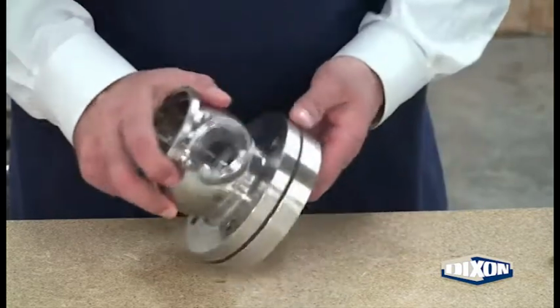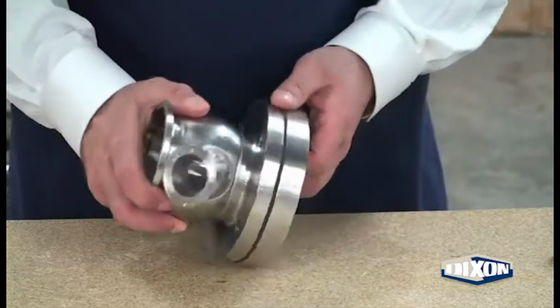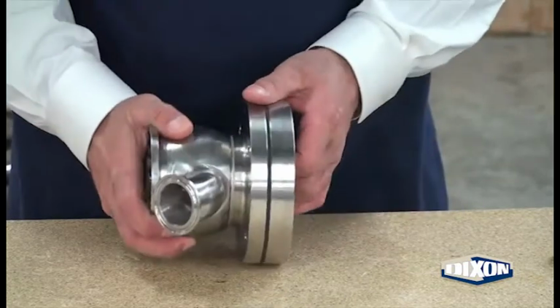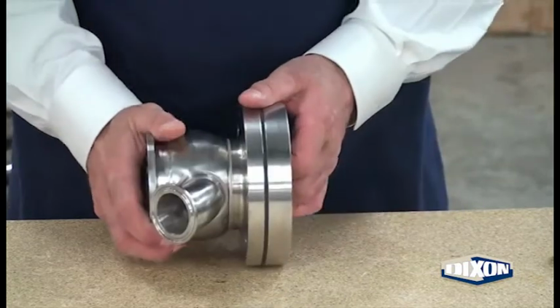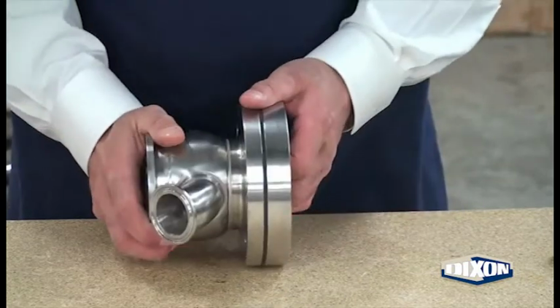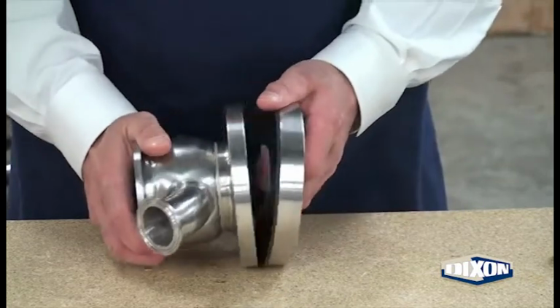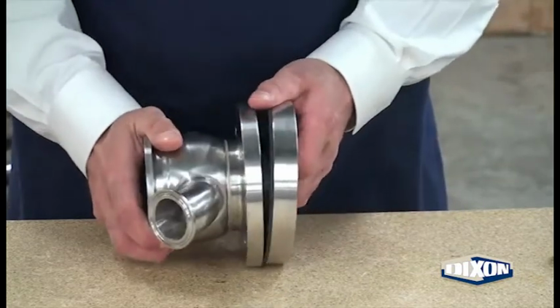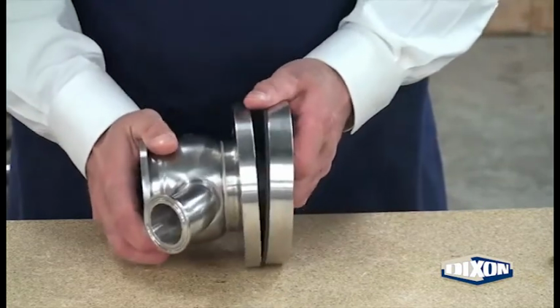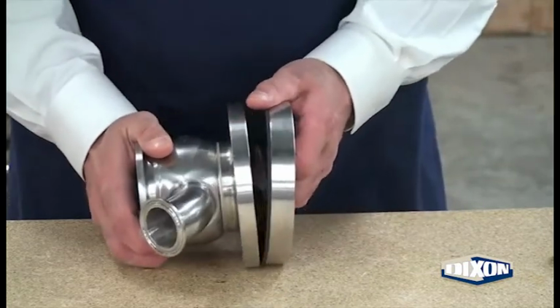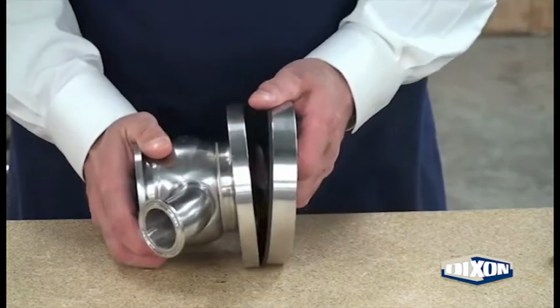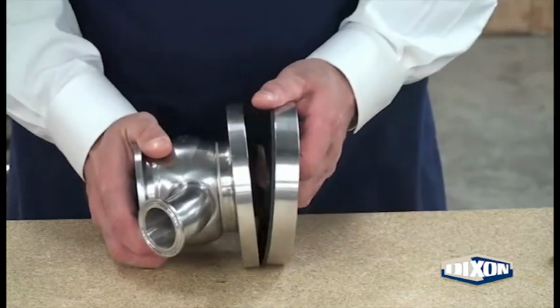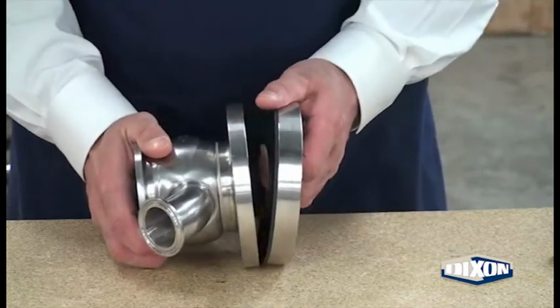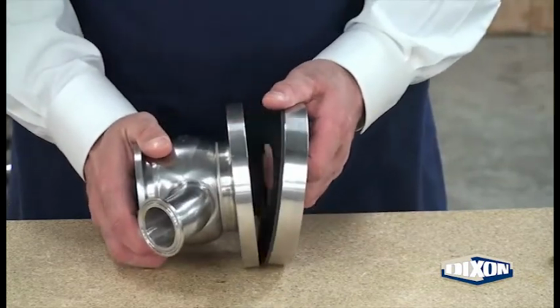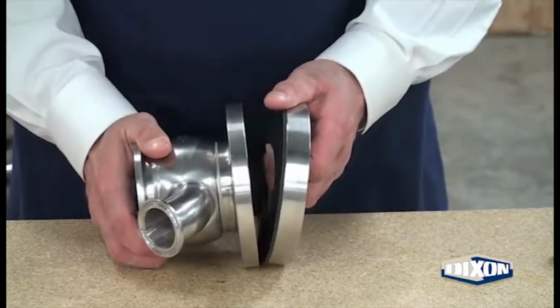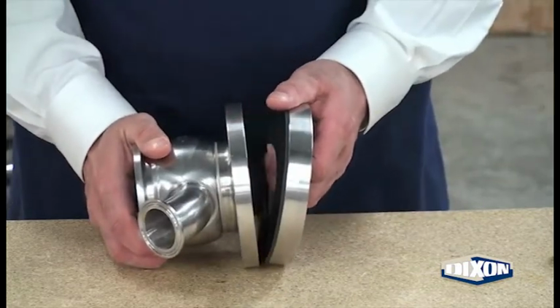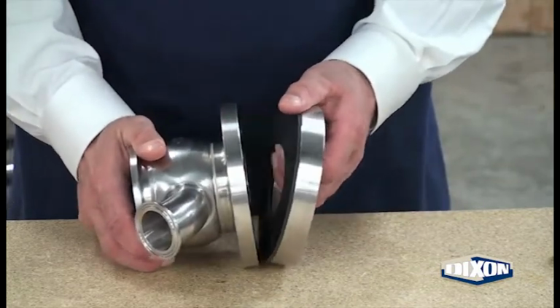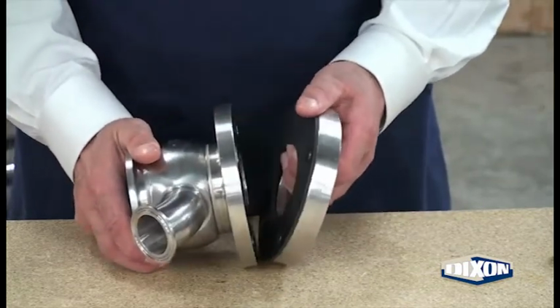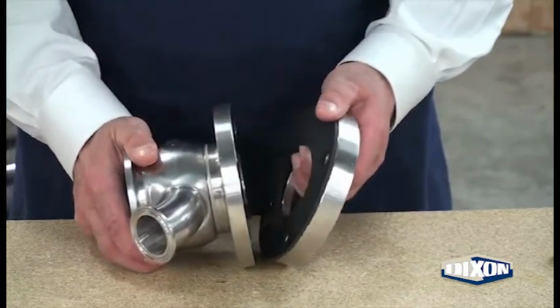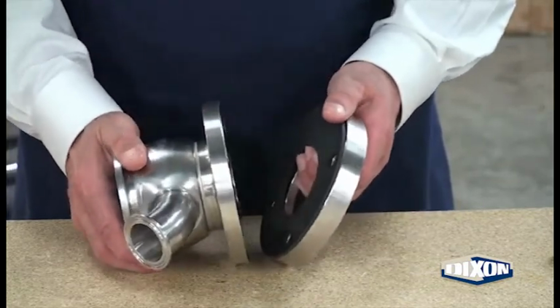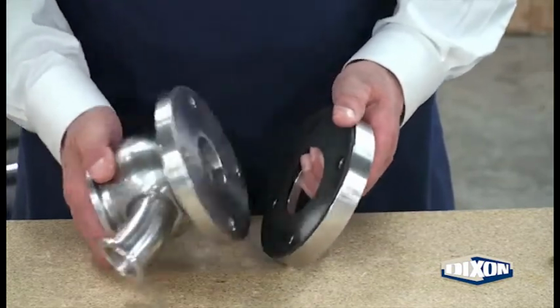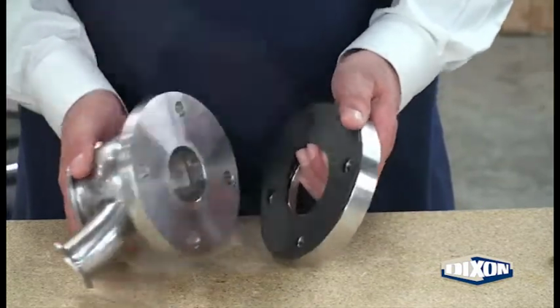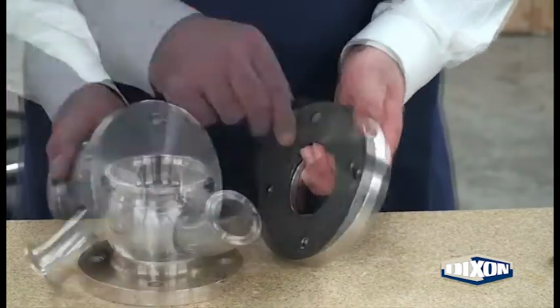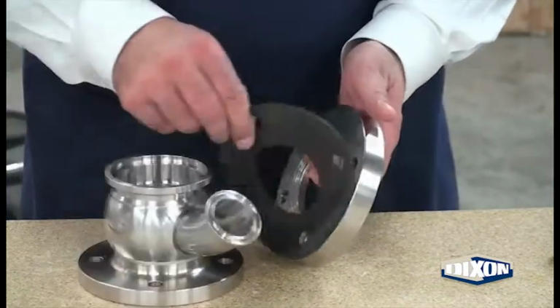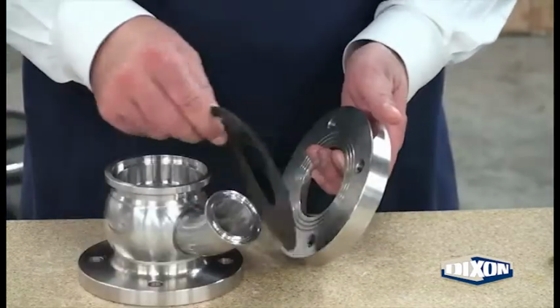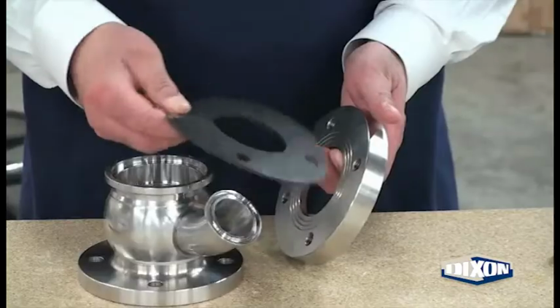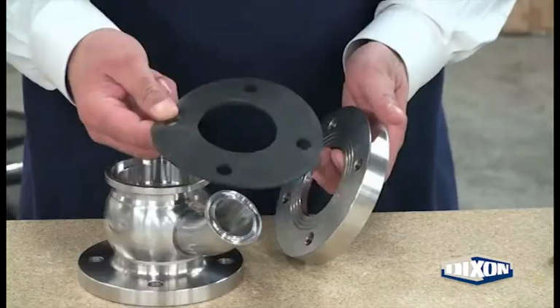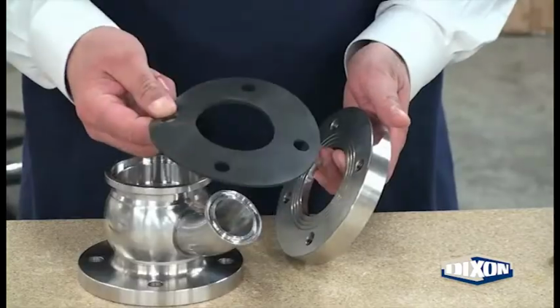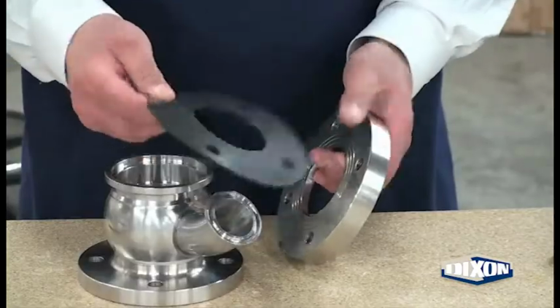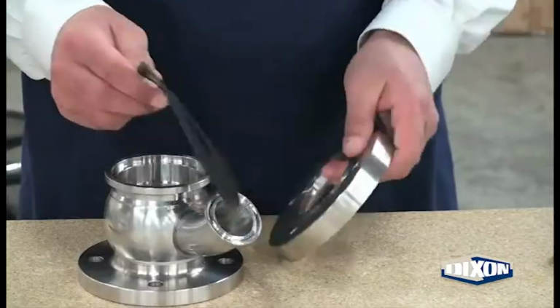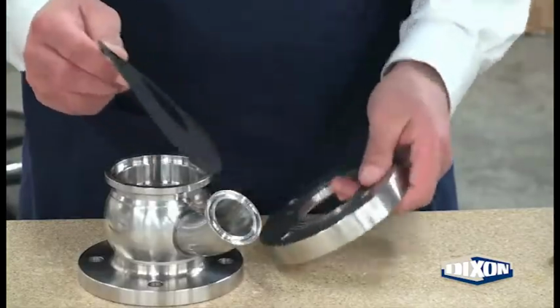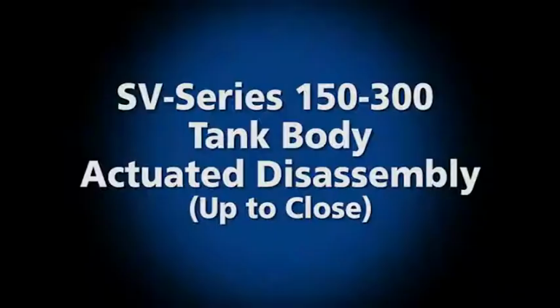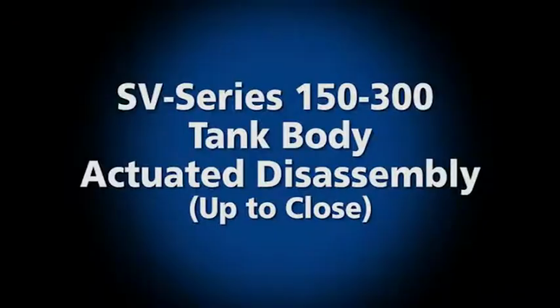Separate the upper flange from the valve body. Separate the flange seat and upper flange.